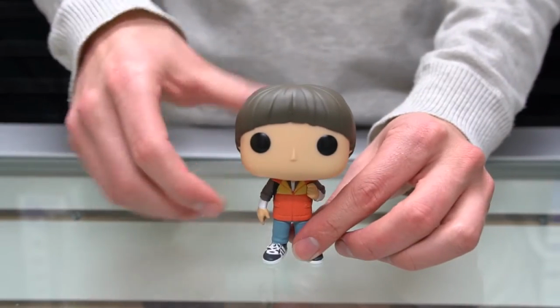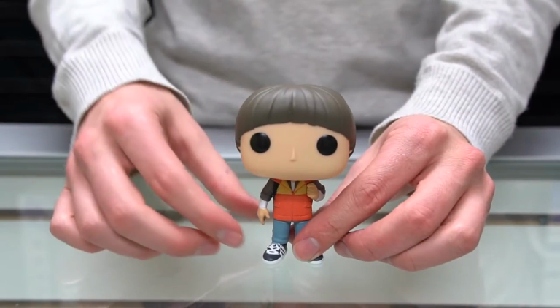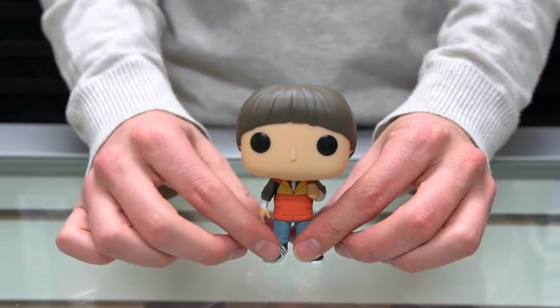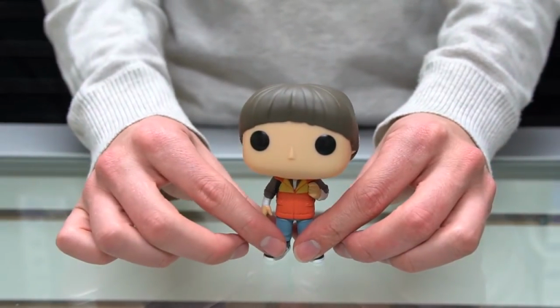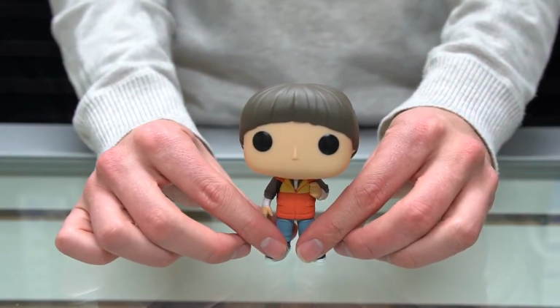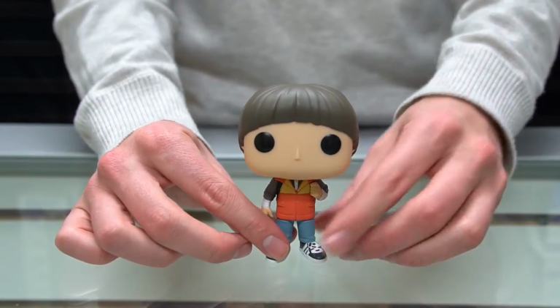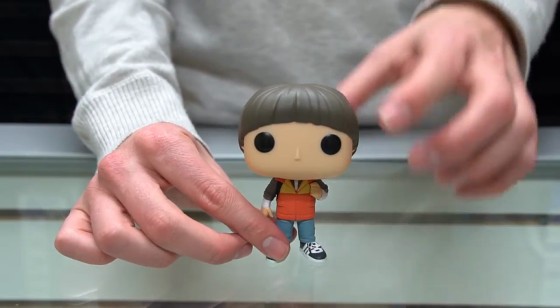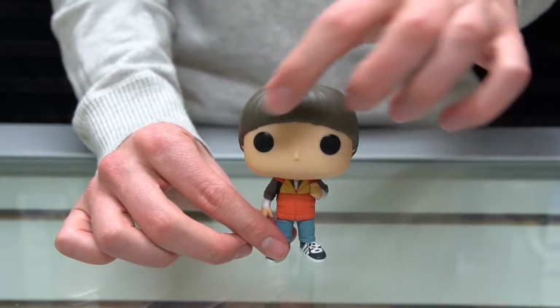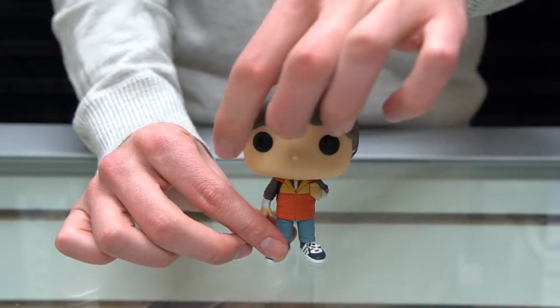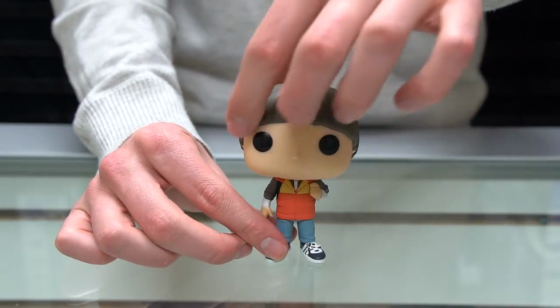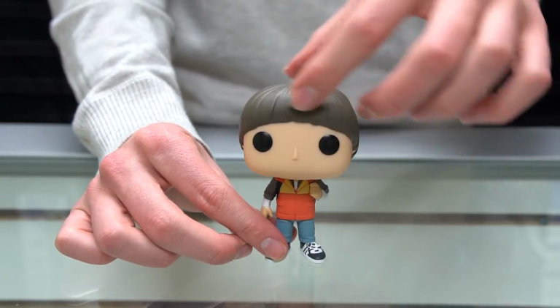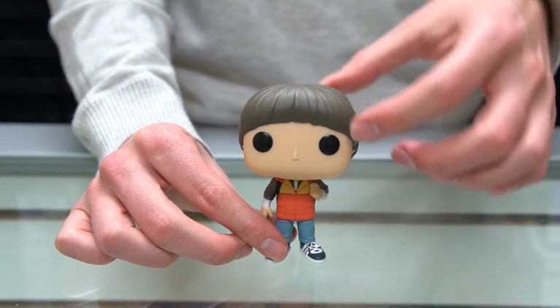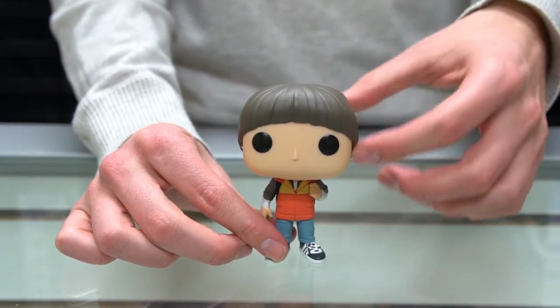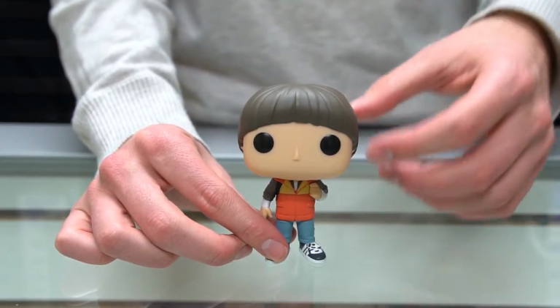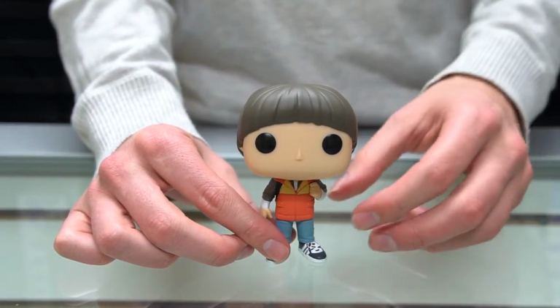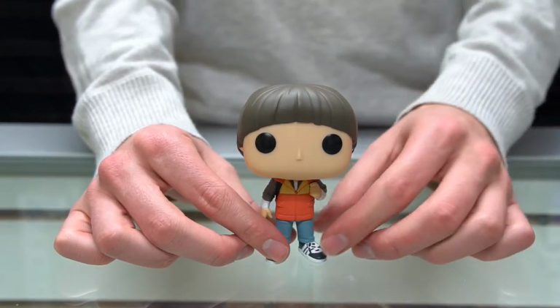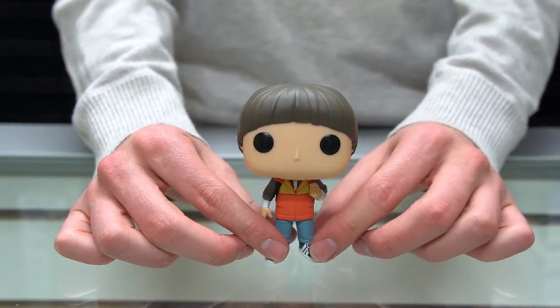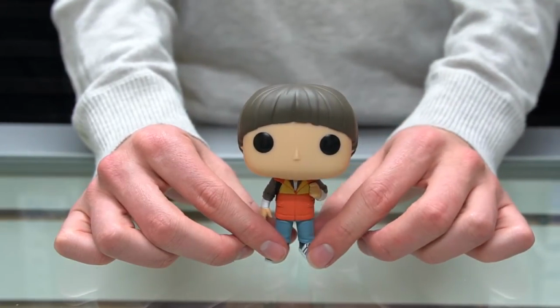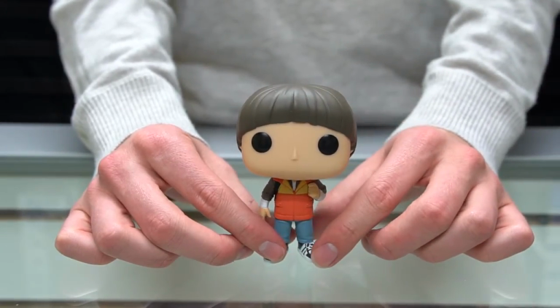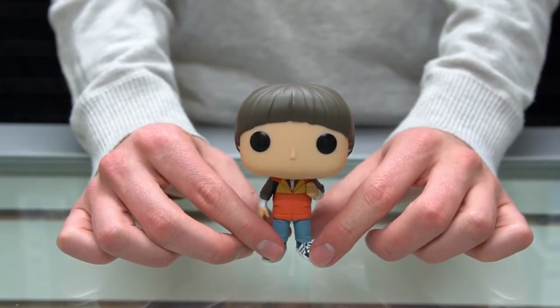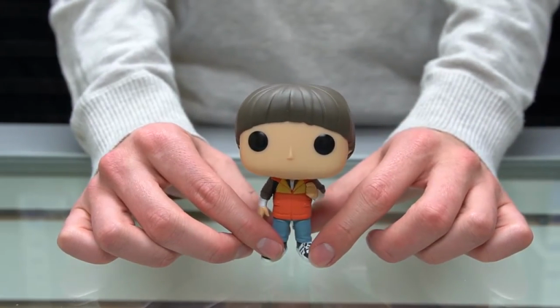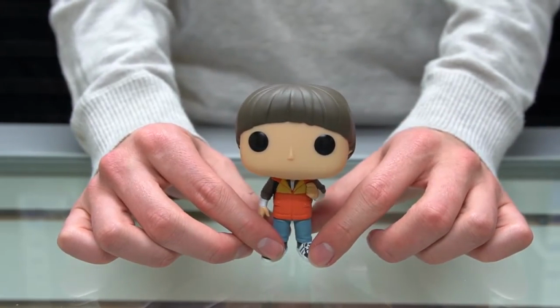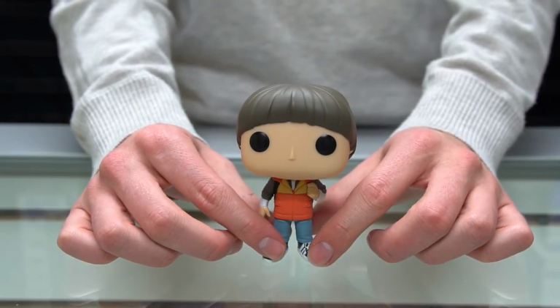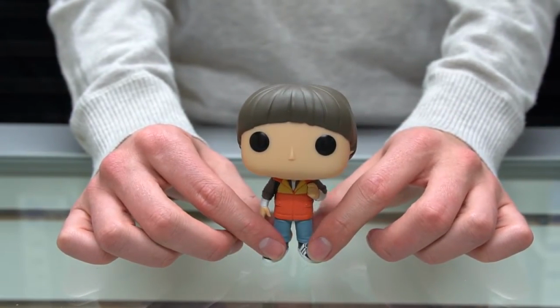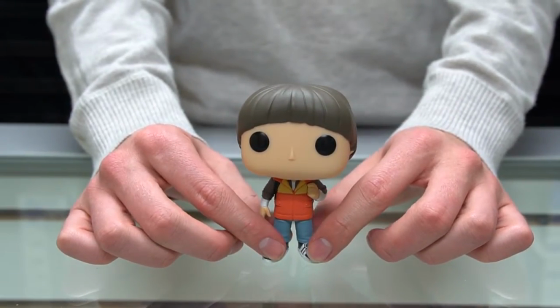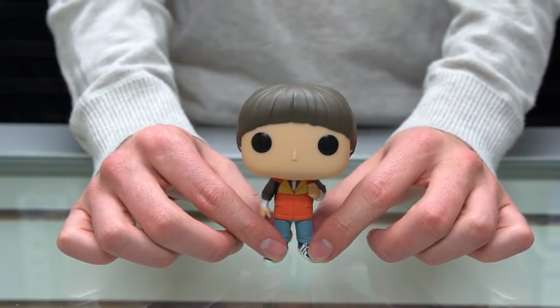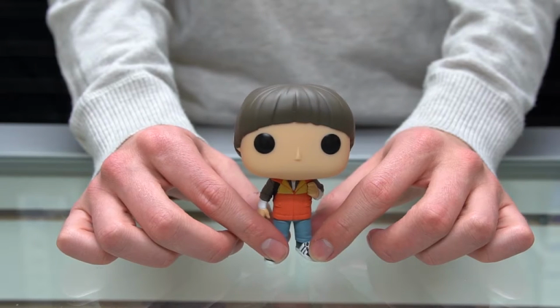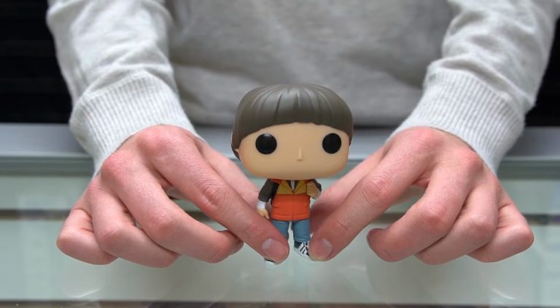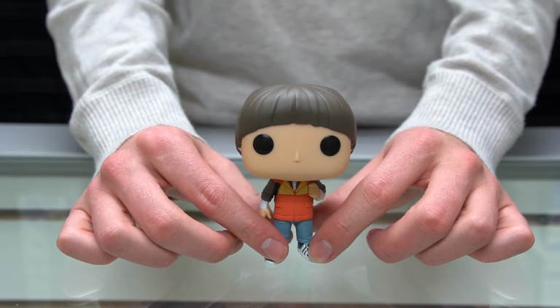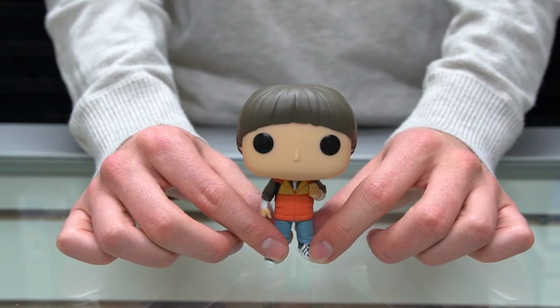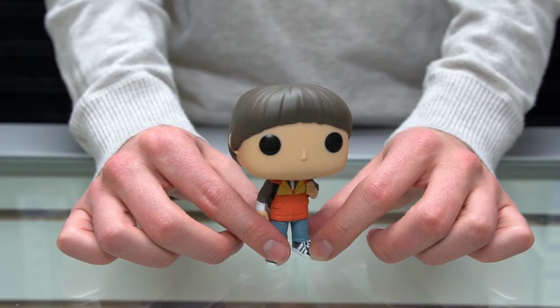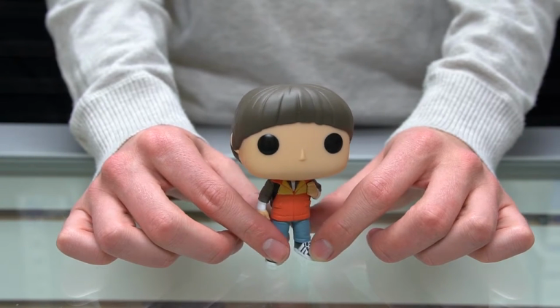Will's got a bit of a bowl cut here — reminds me of my haircut in fourth grade. There's Will.